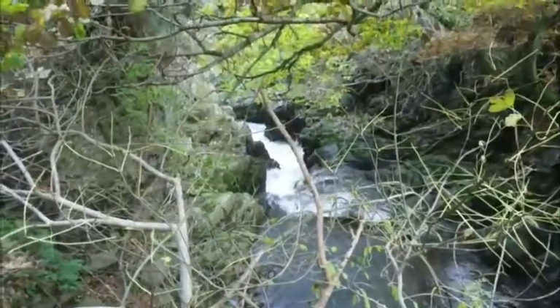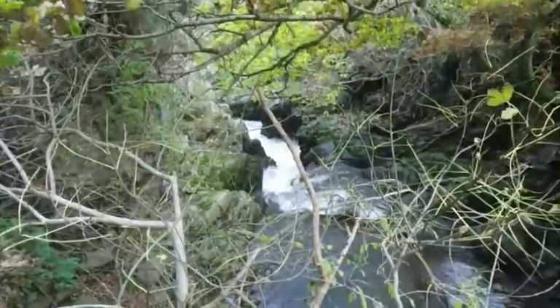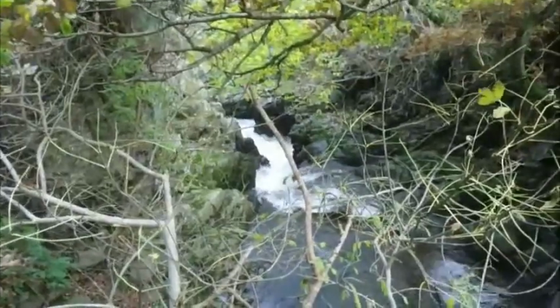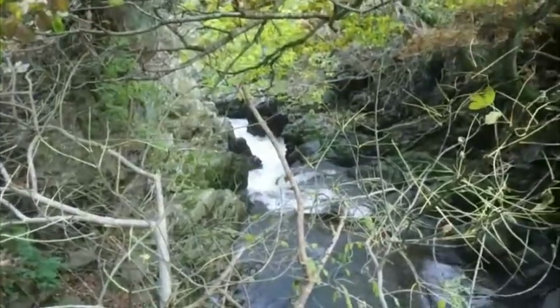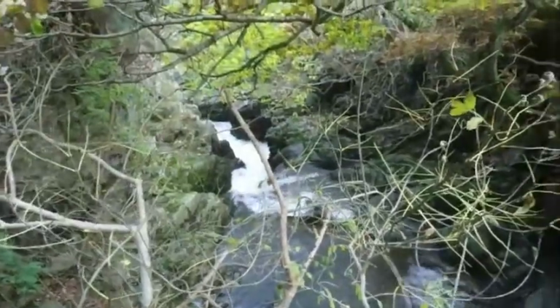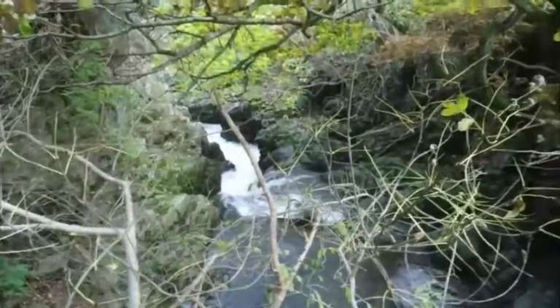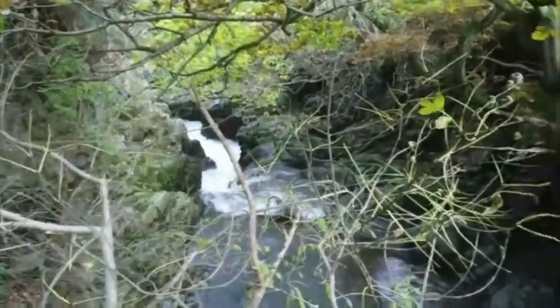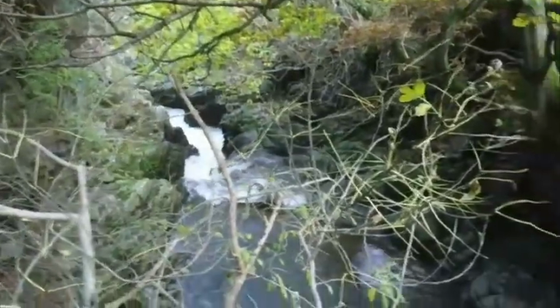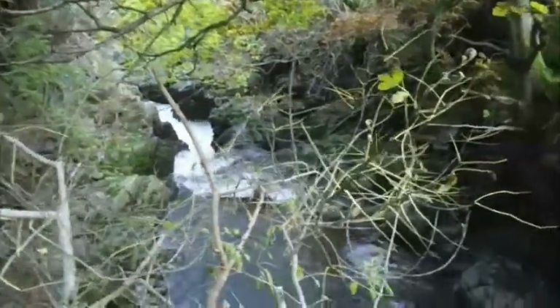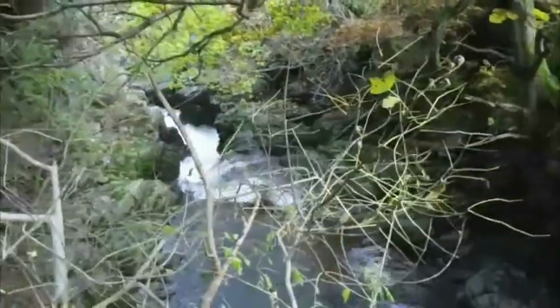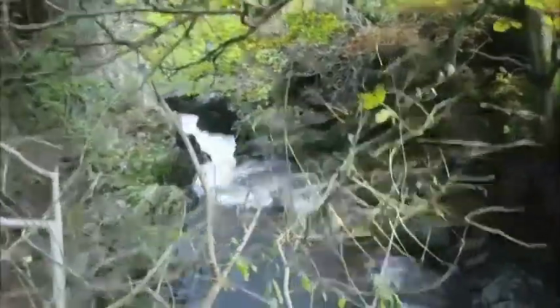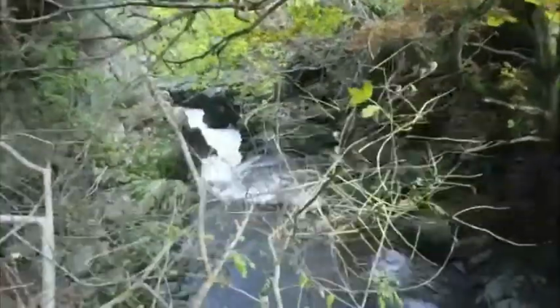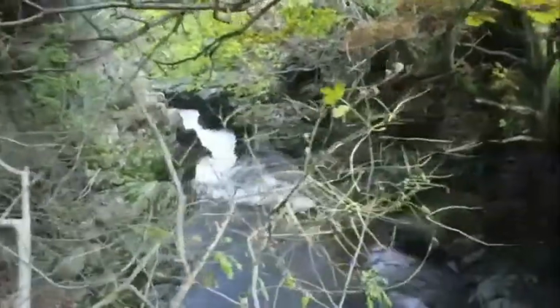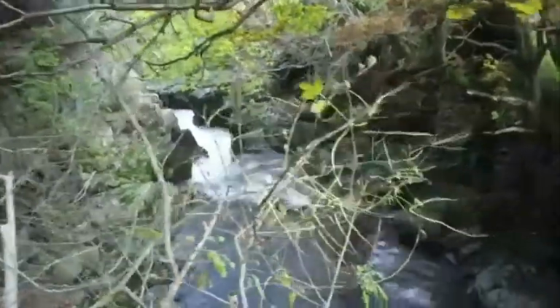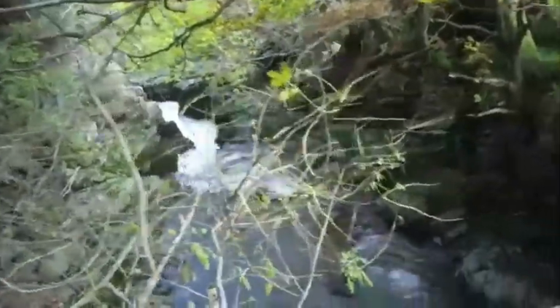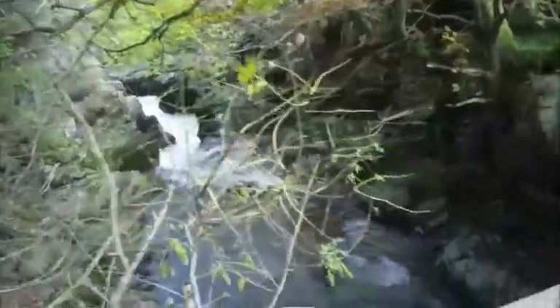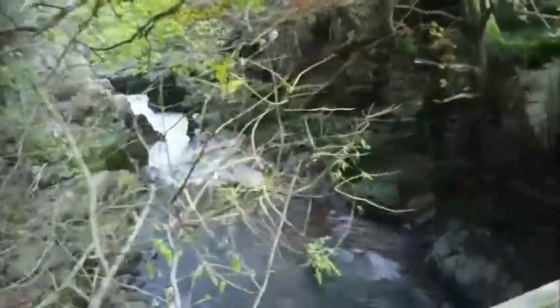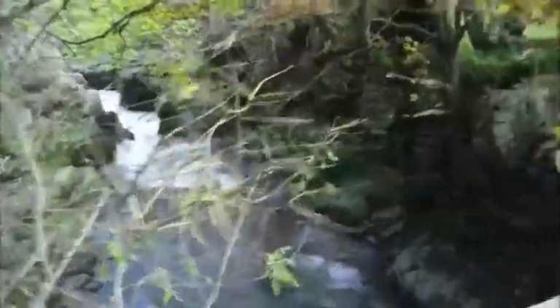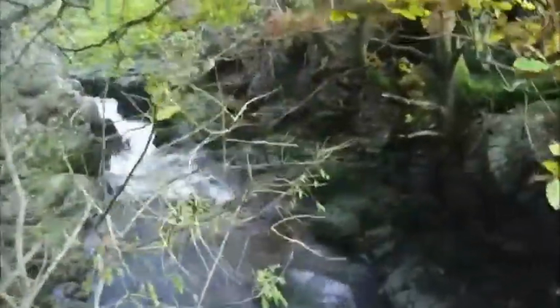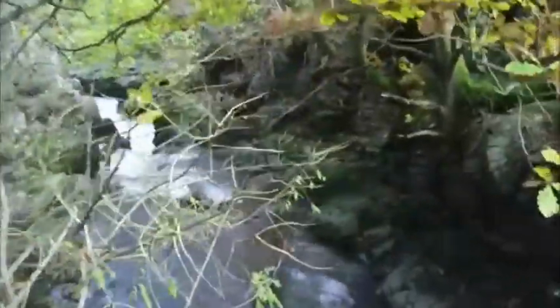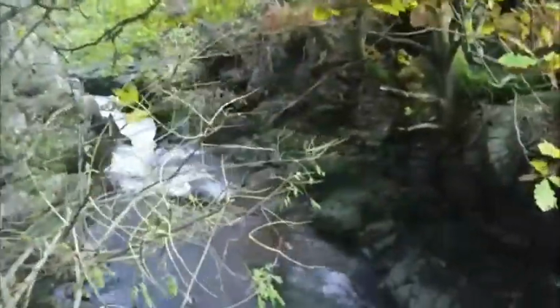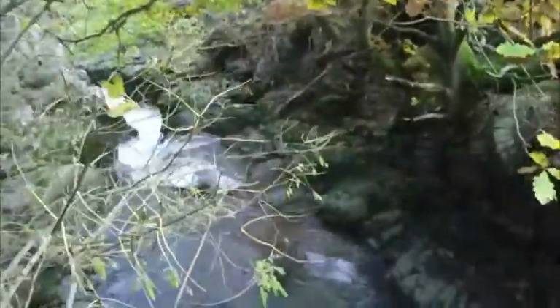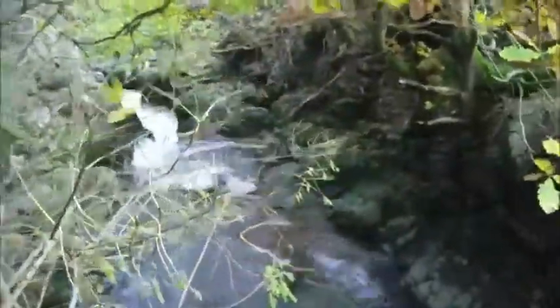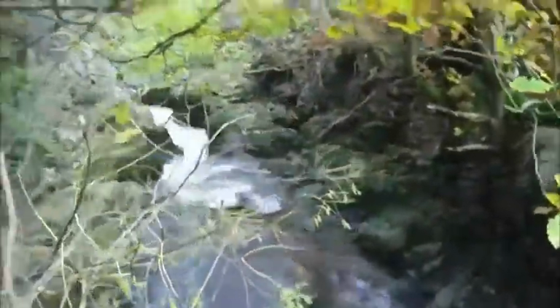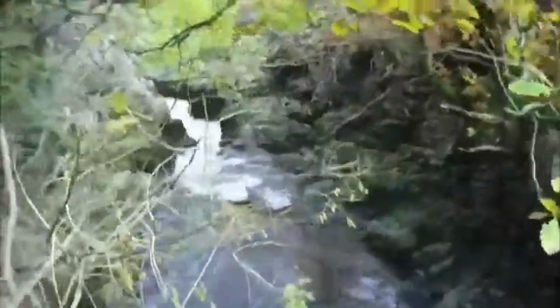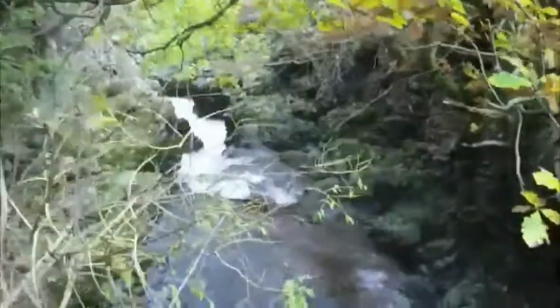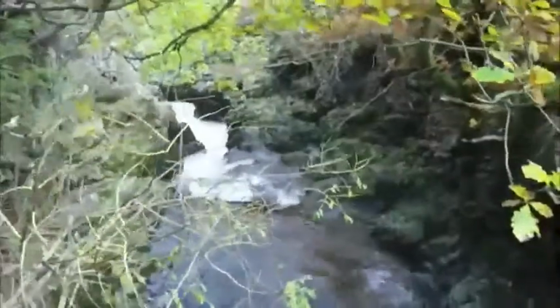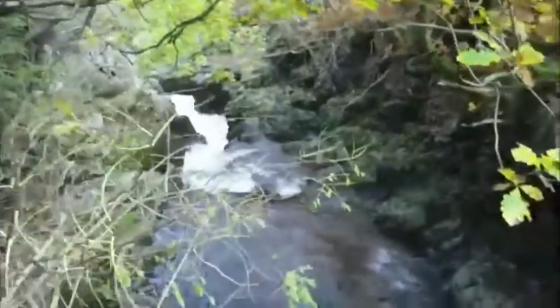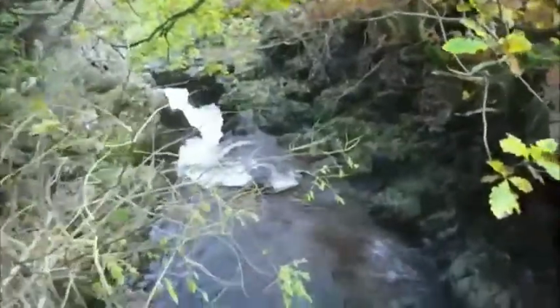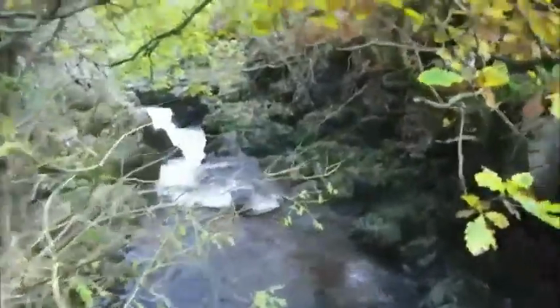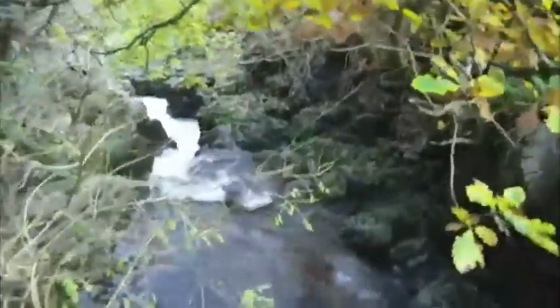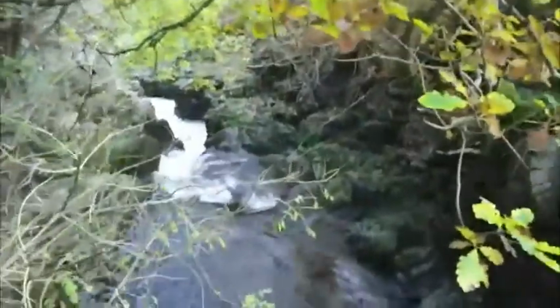And it goes down a nice steep gorge. Imagine this when it's in full spate.